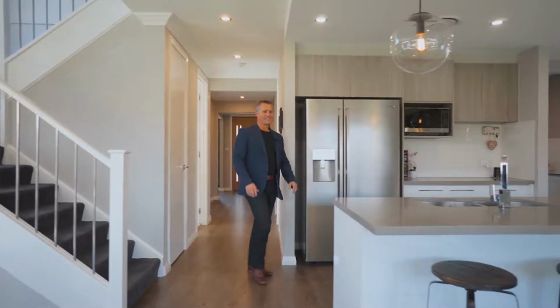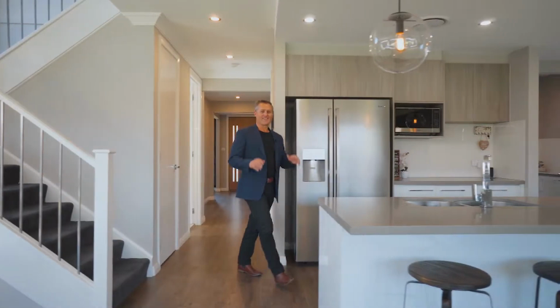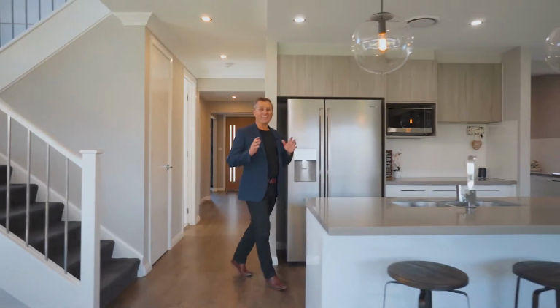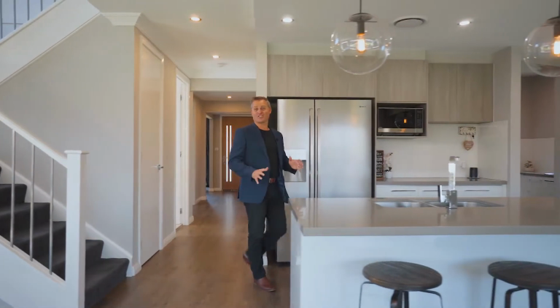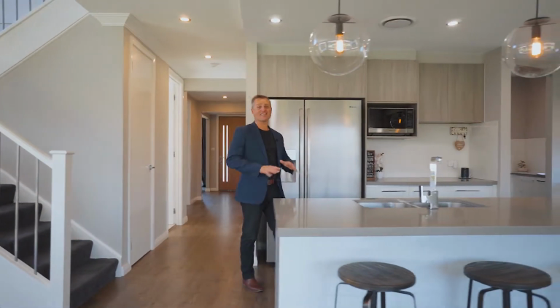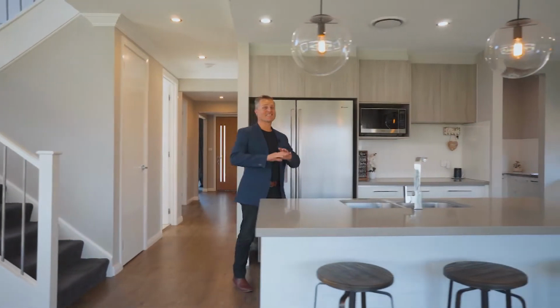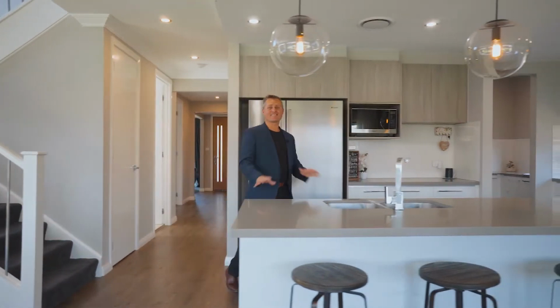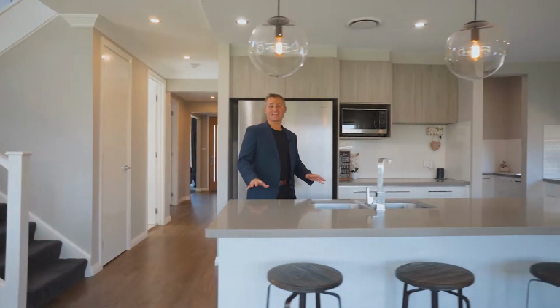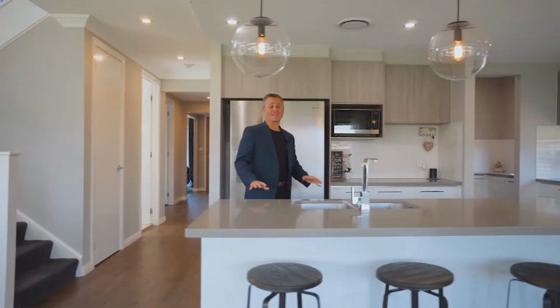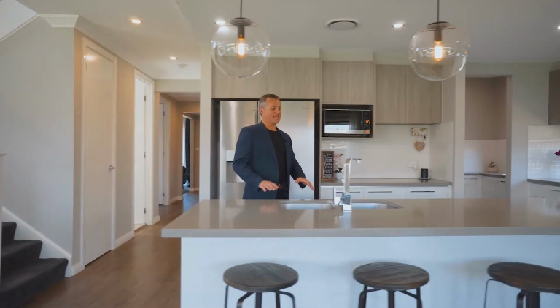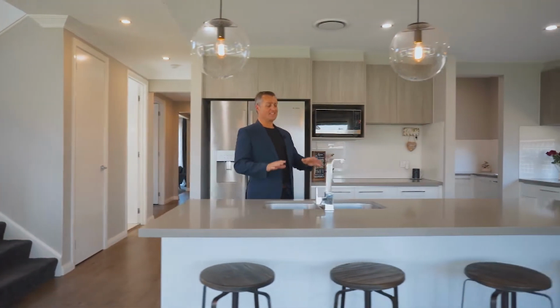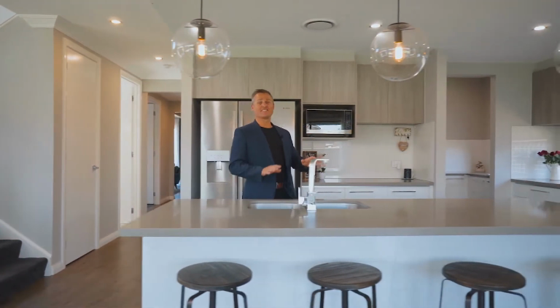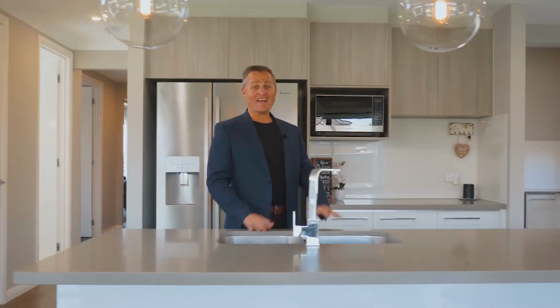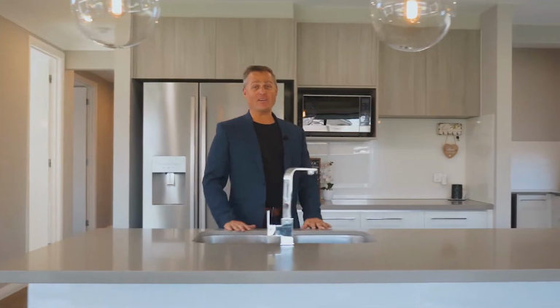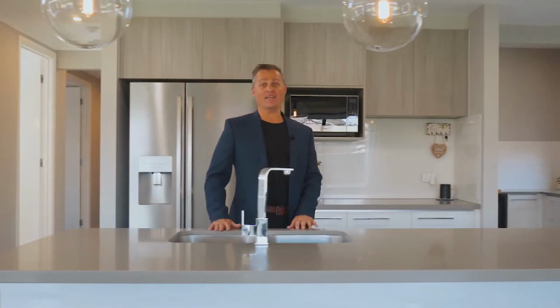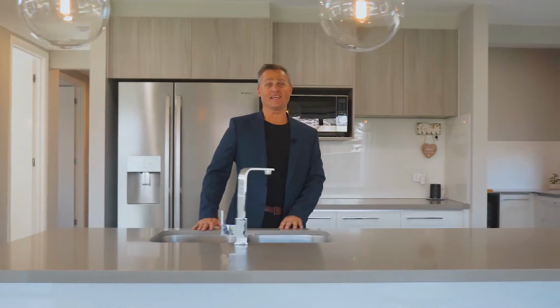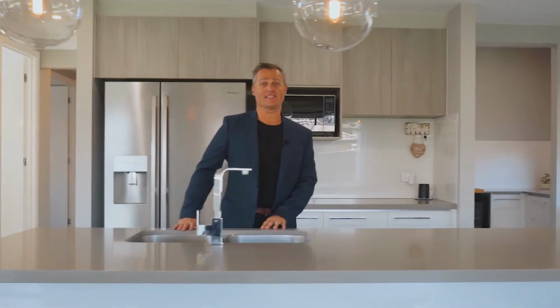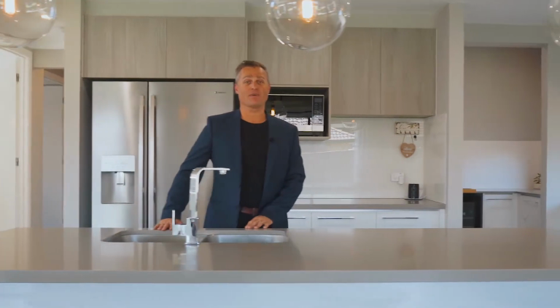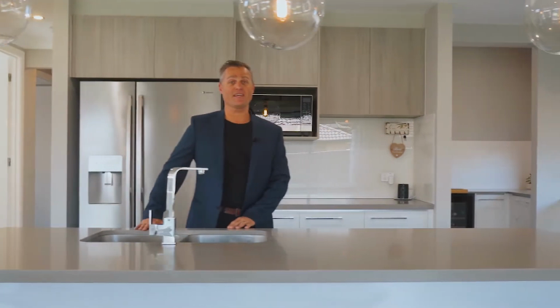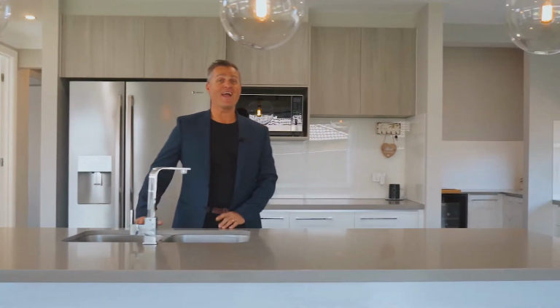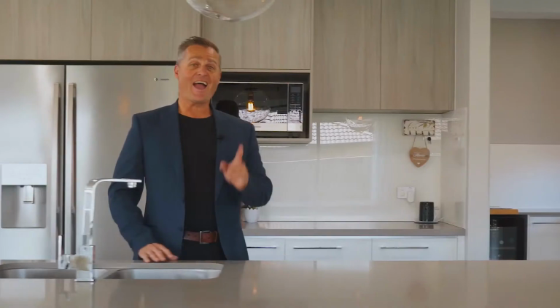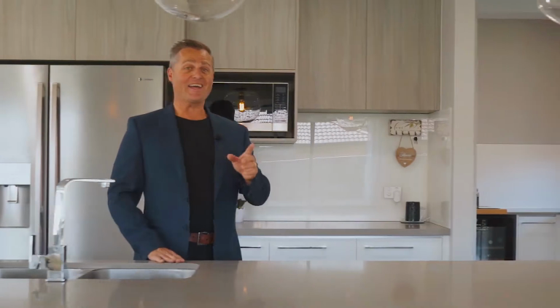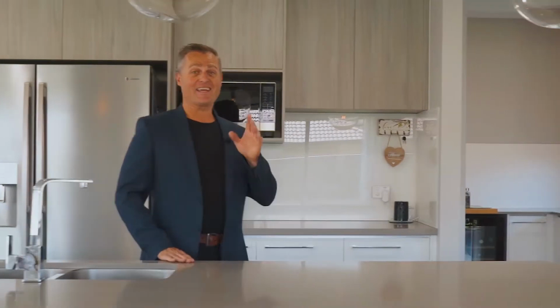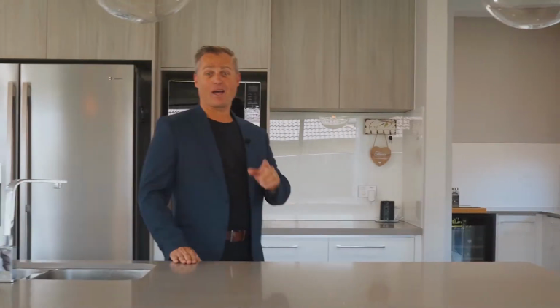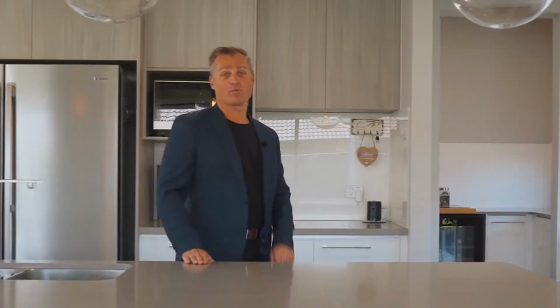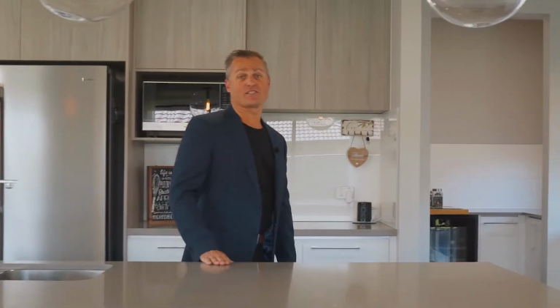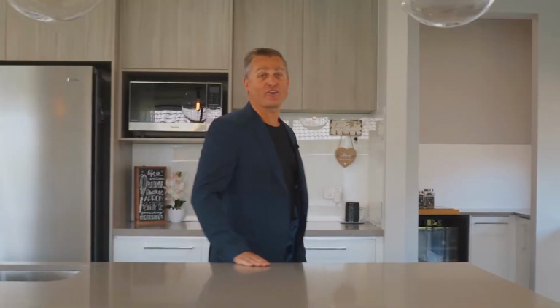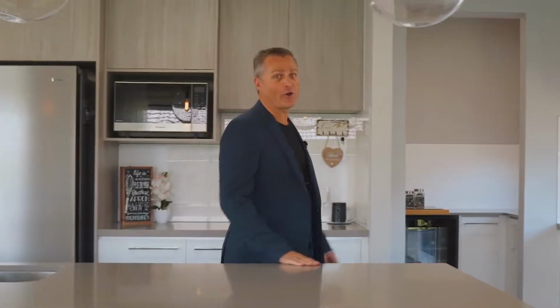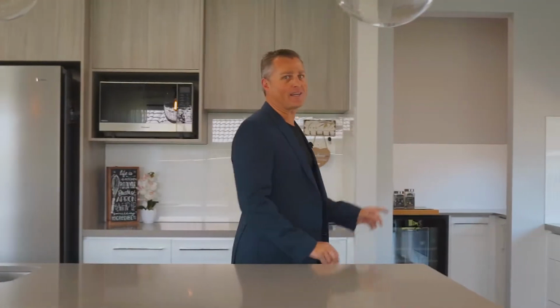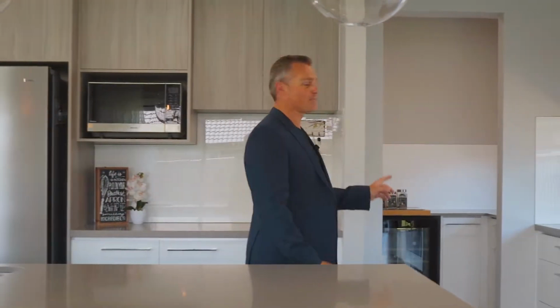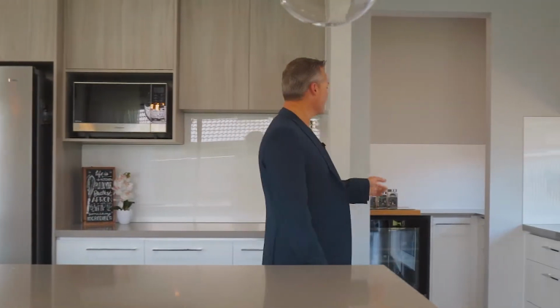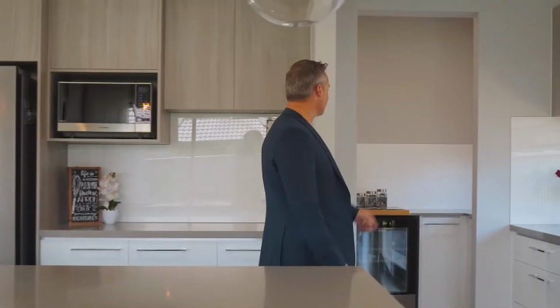The kitchen is stunning. It's exactly where you need it to be and it comes with its very own butler's pantry.